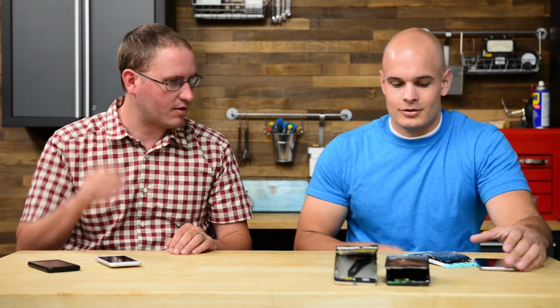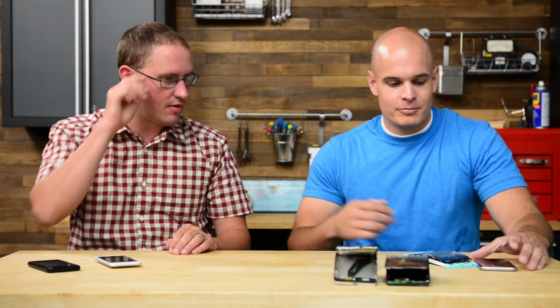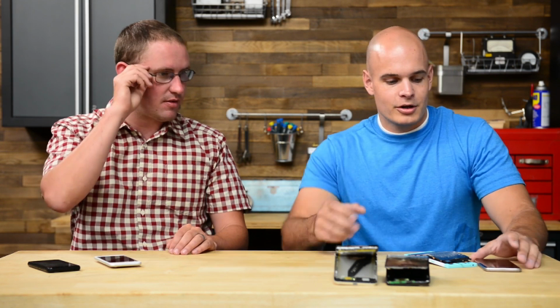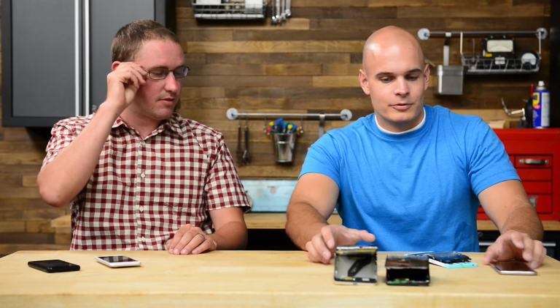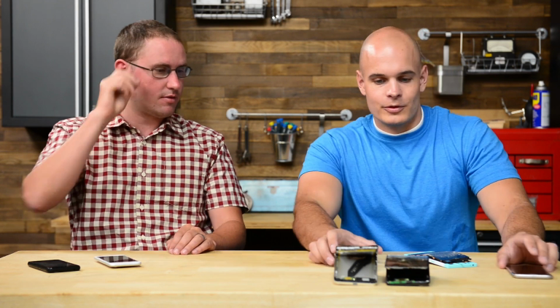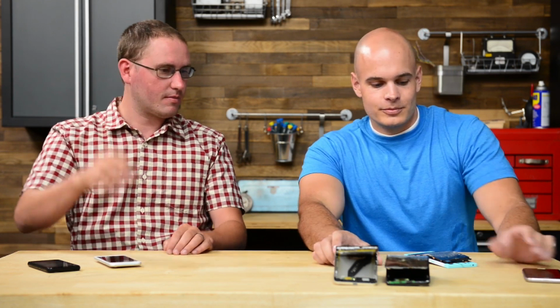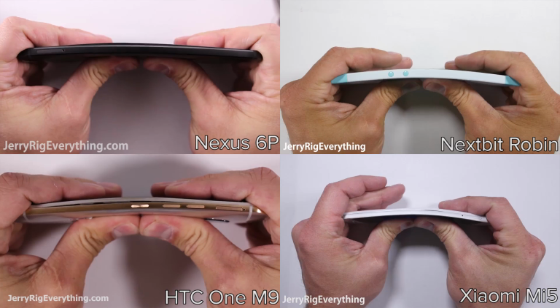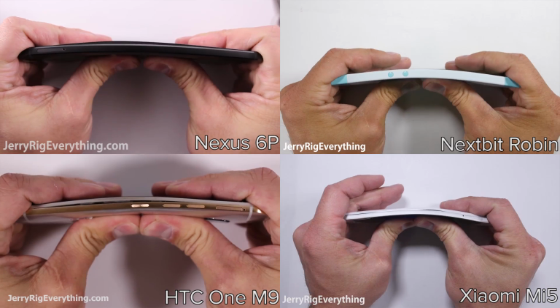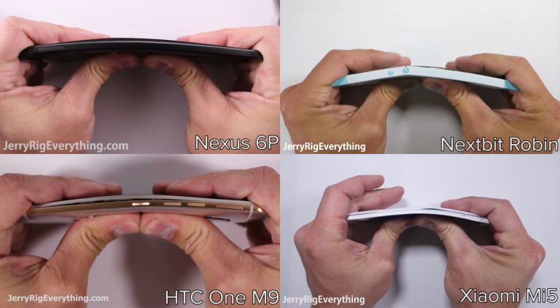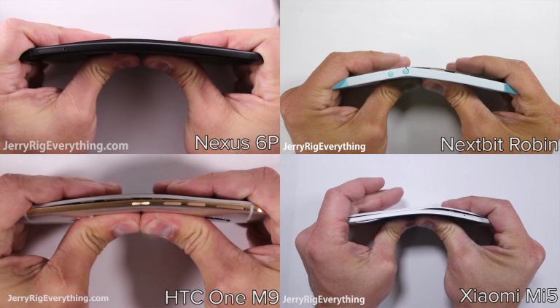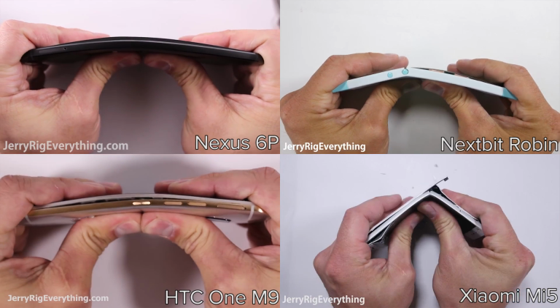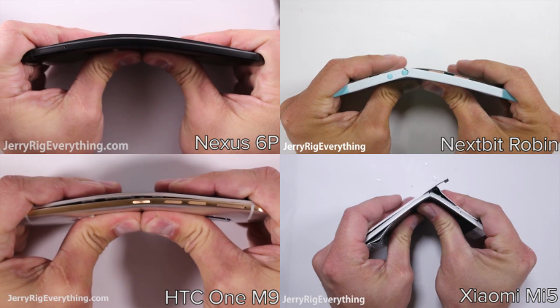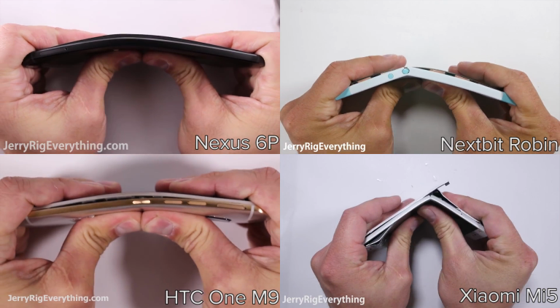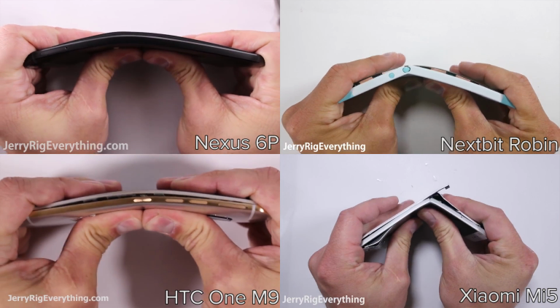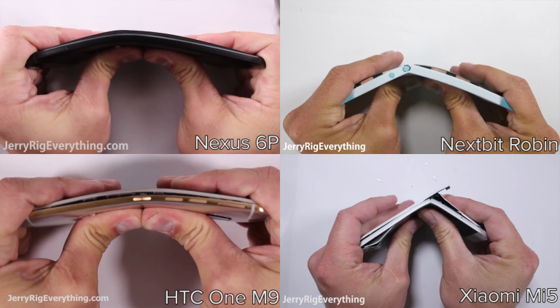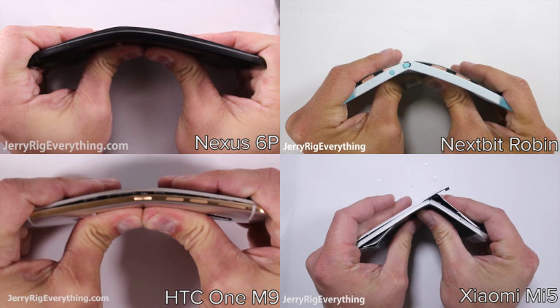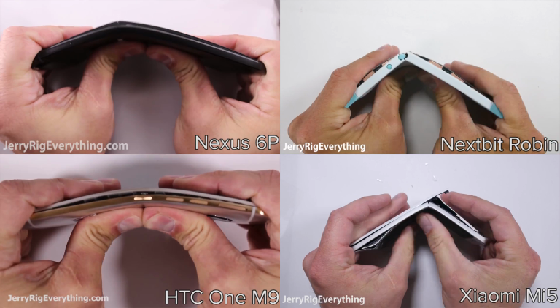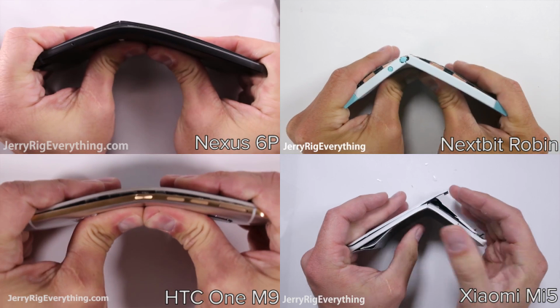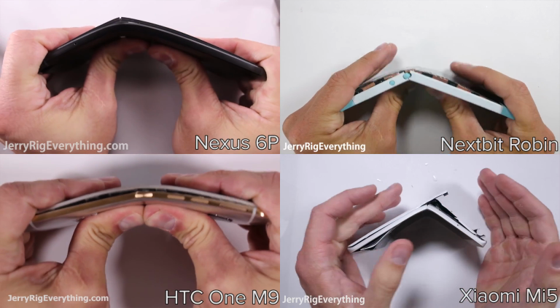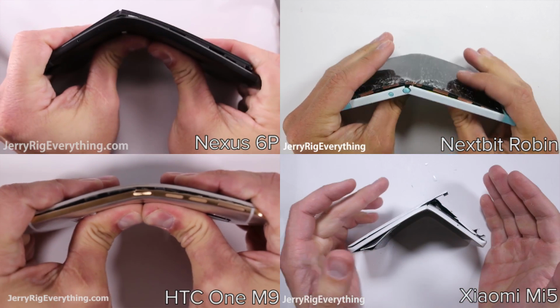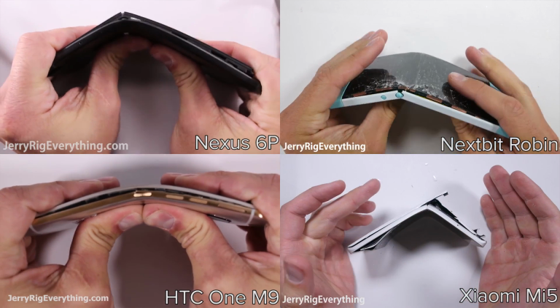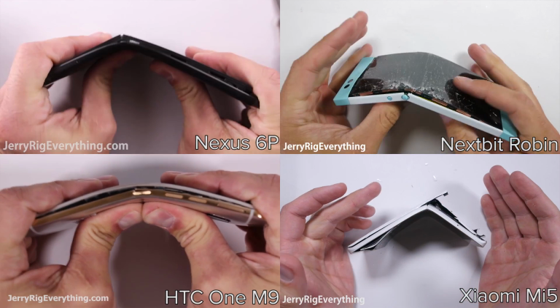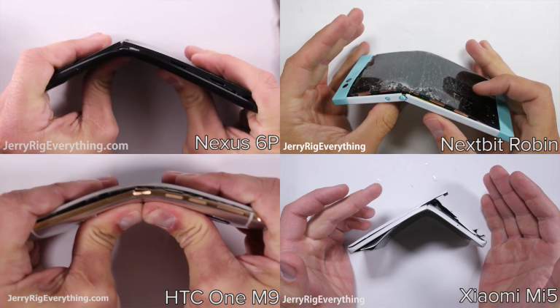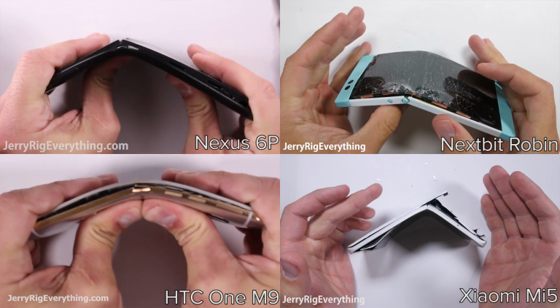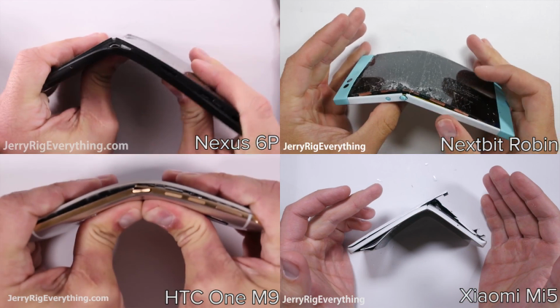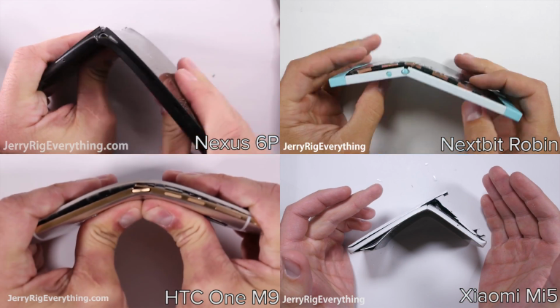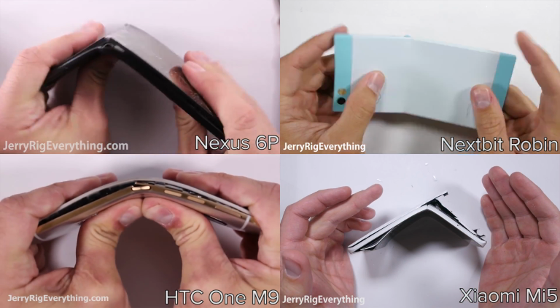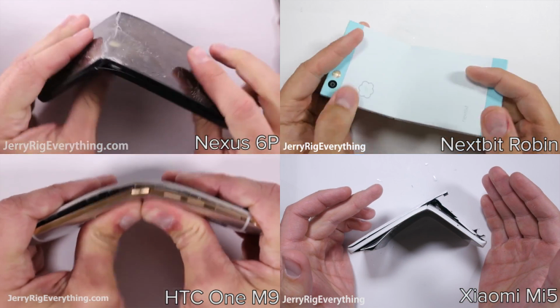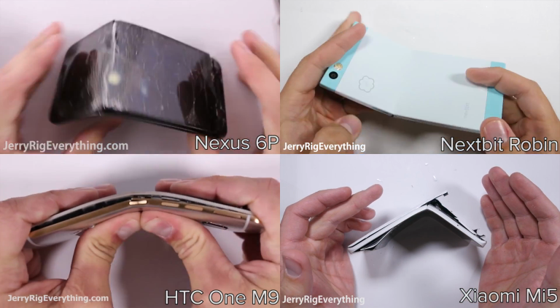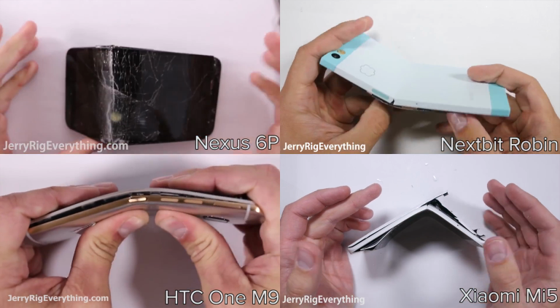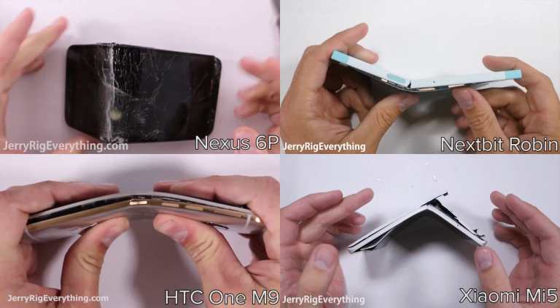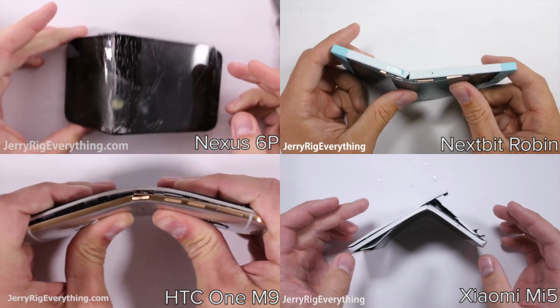I brought a couple phones. I've done over 30 durability tests on my channel and only four of those phones have broken.